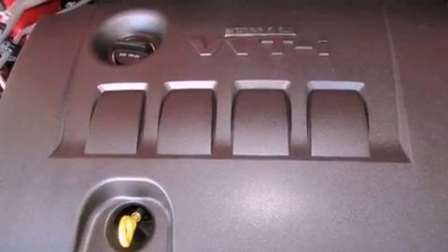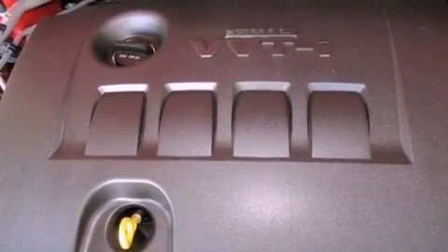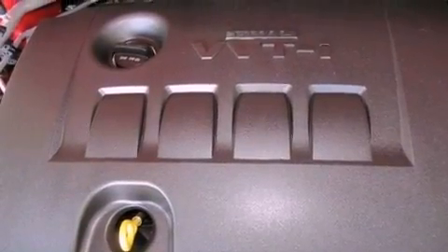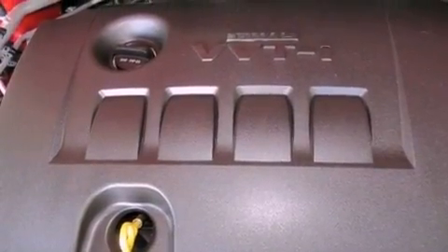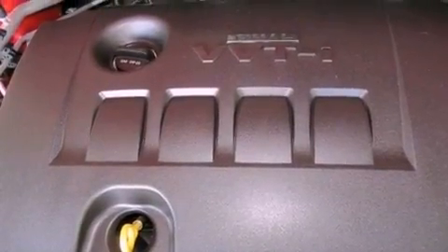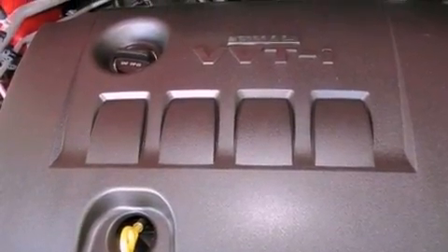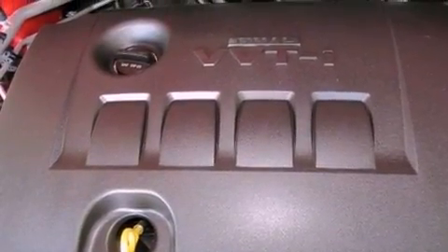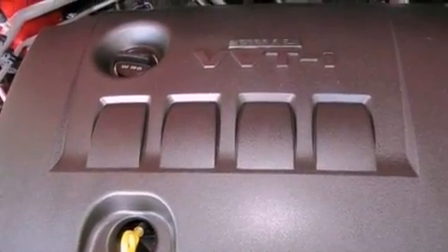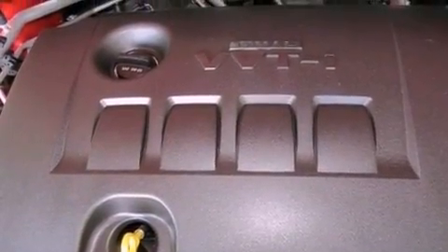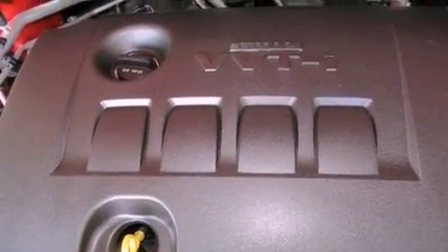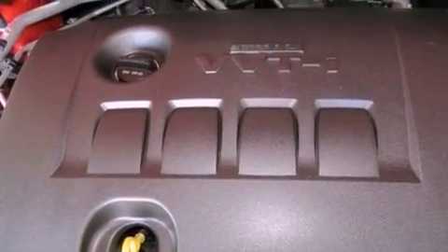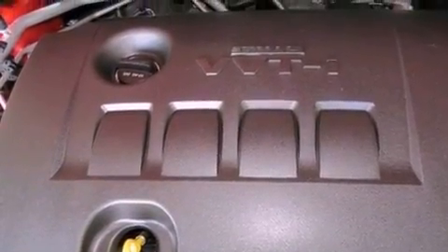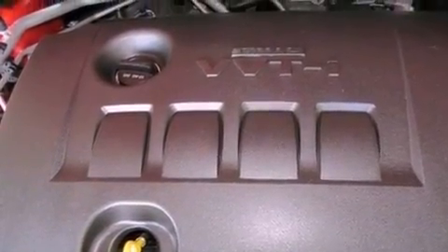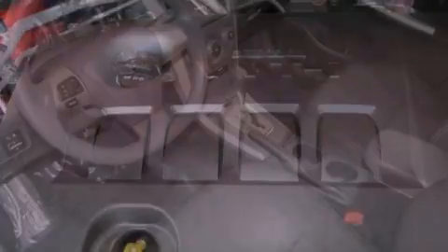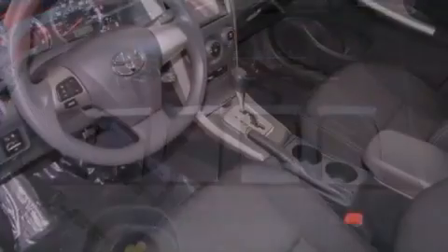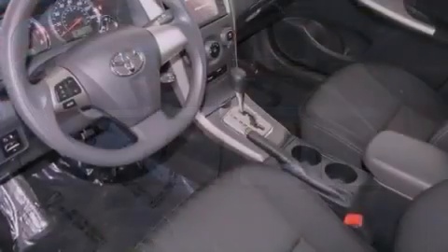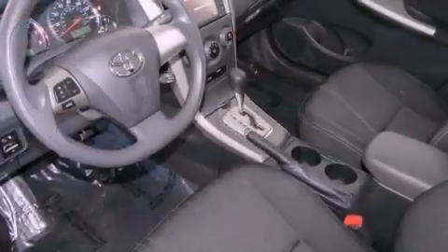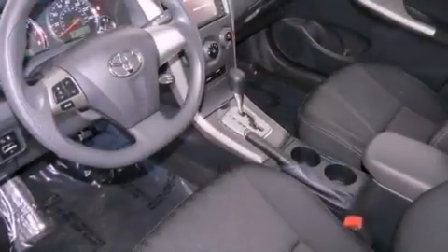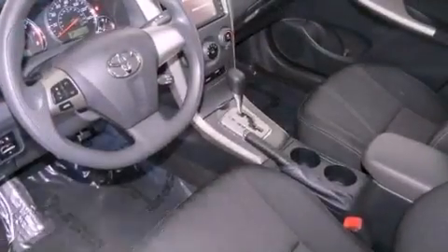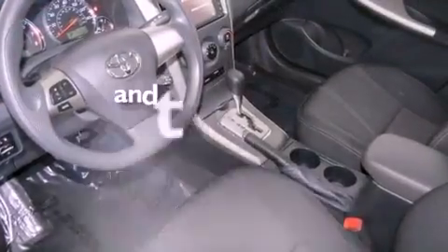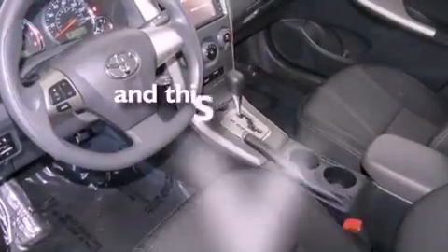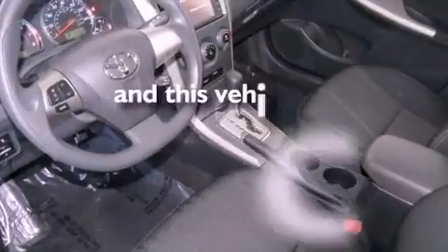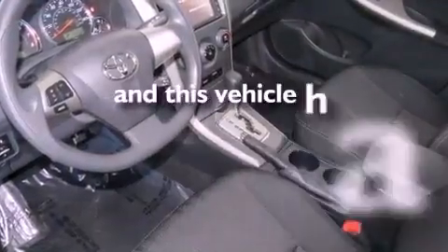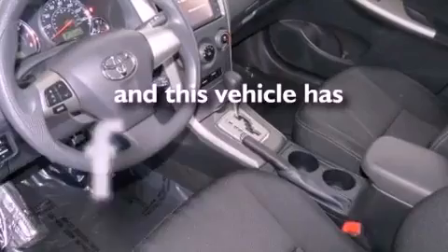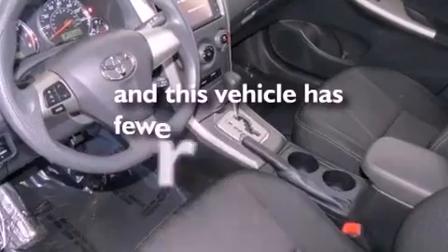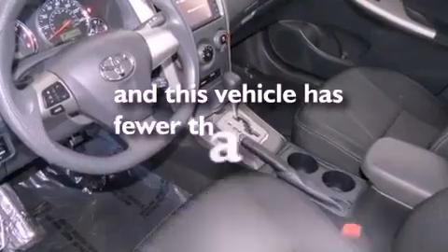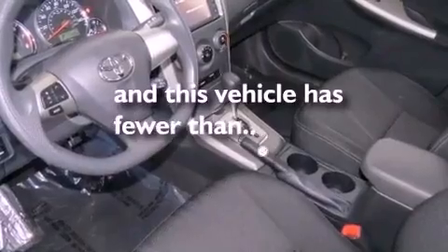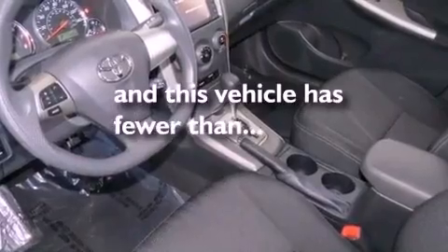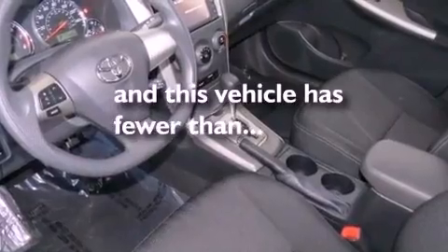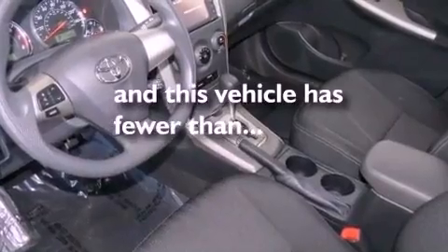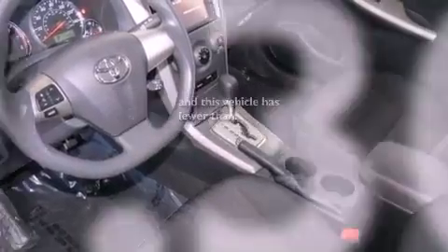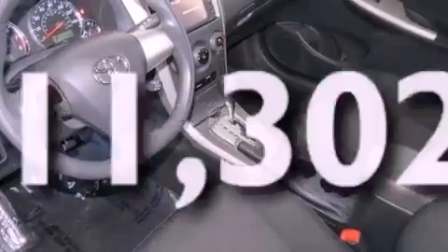Additional features include an anti-lock braking system, air conditioning, and this vehicle has less than 12,000 miles.